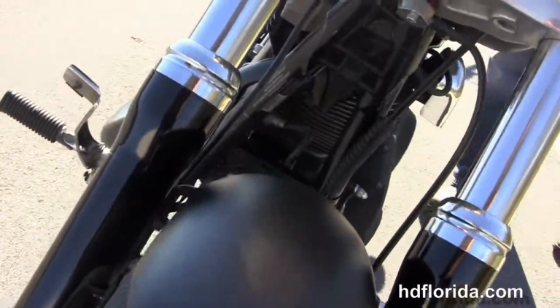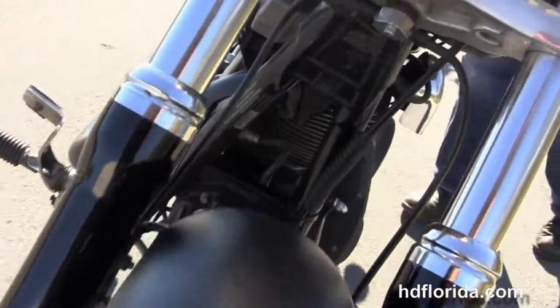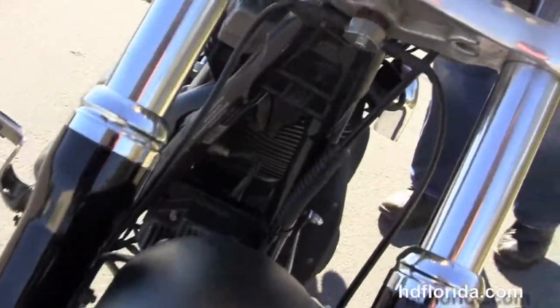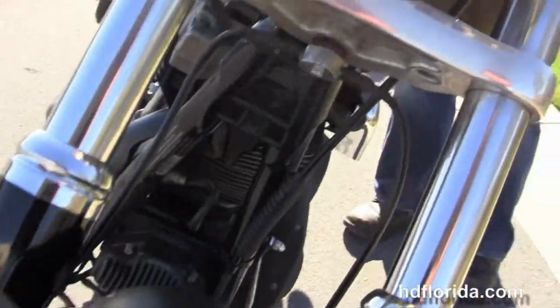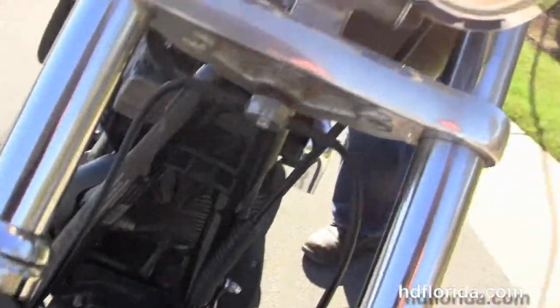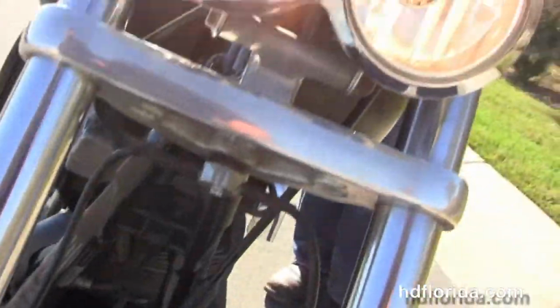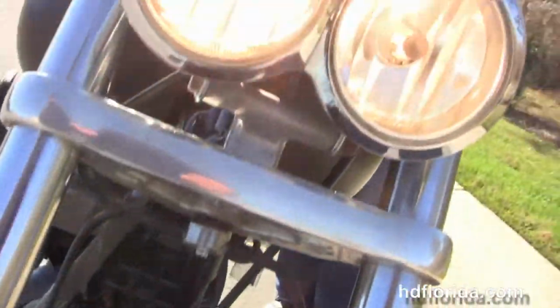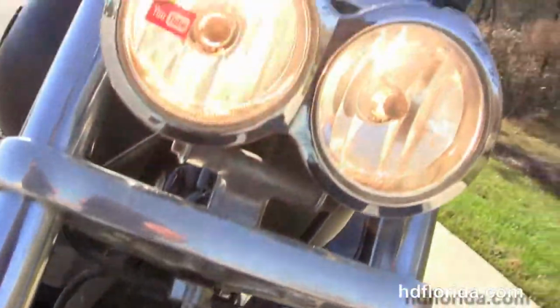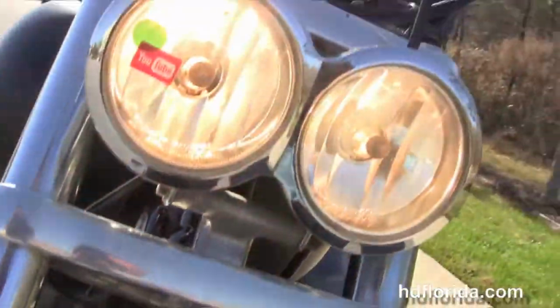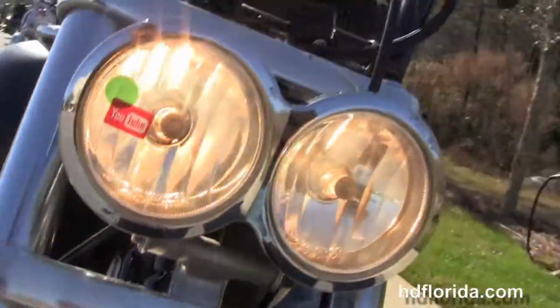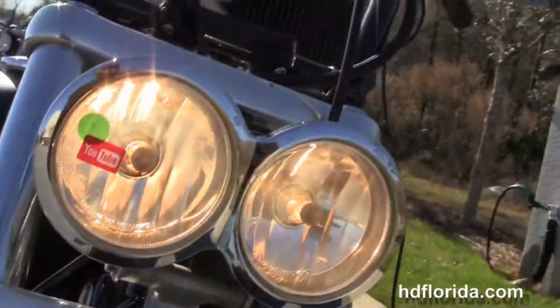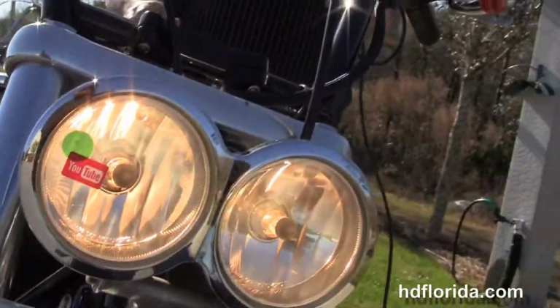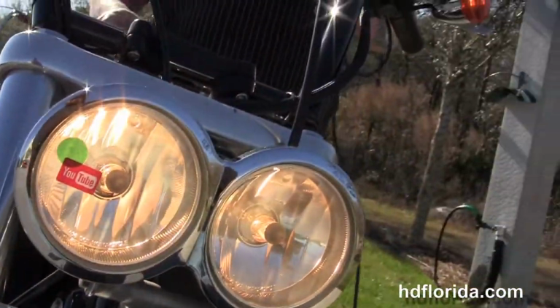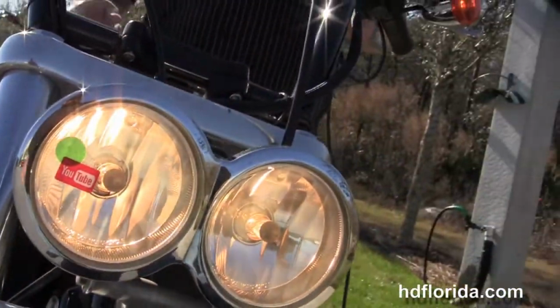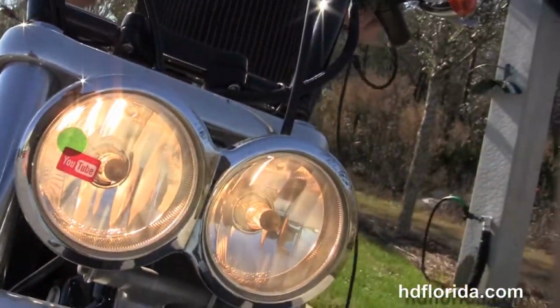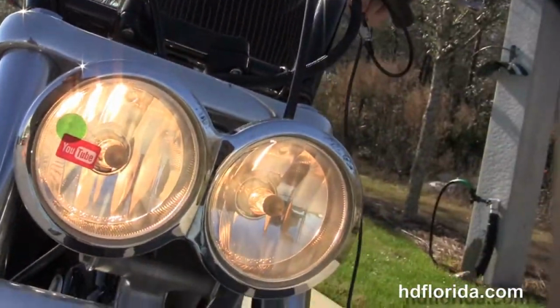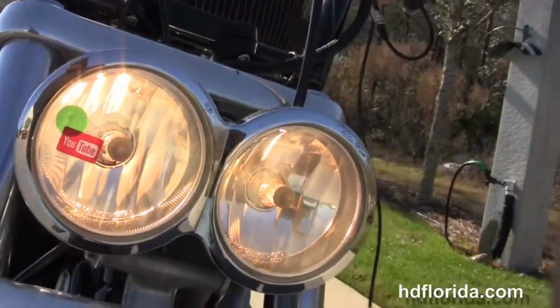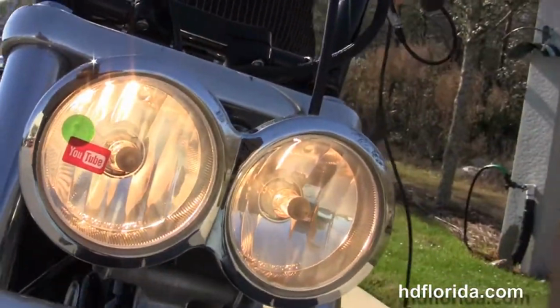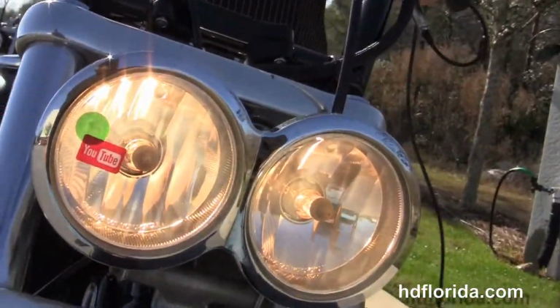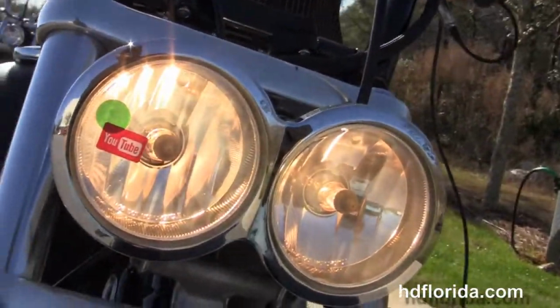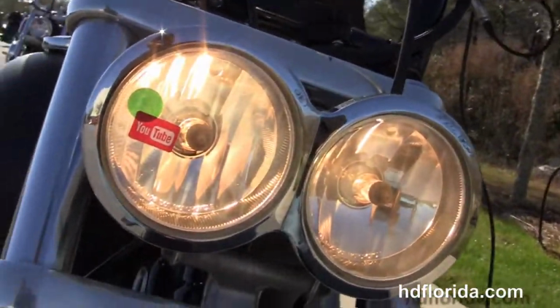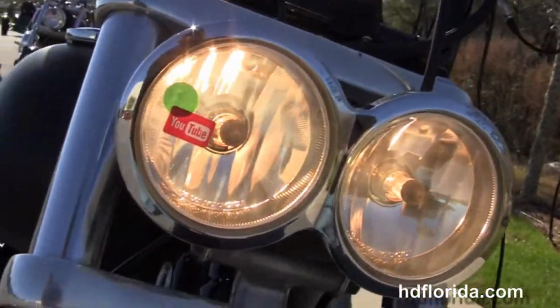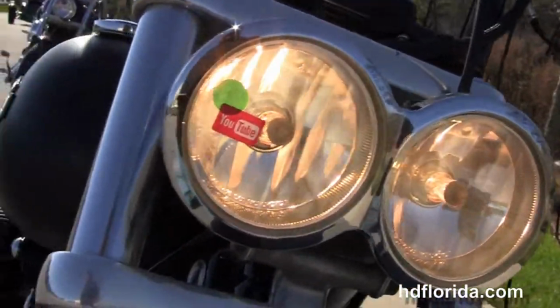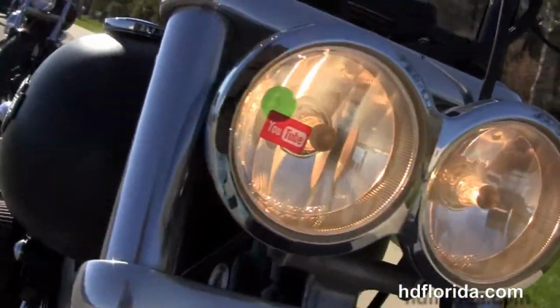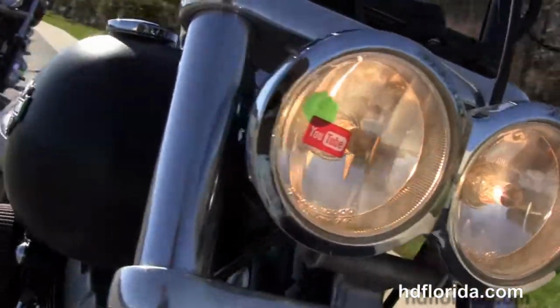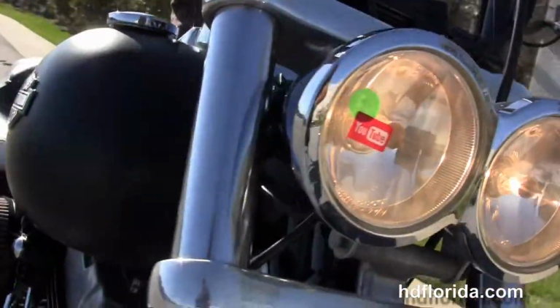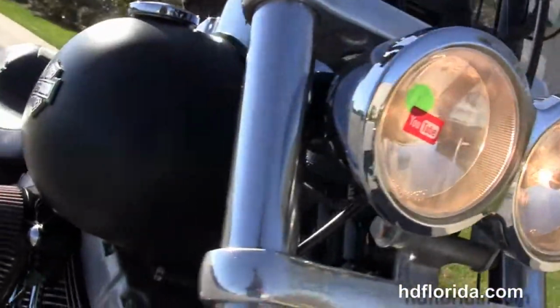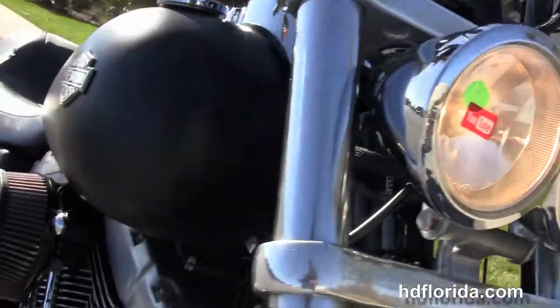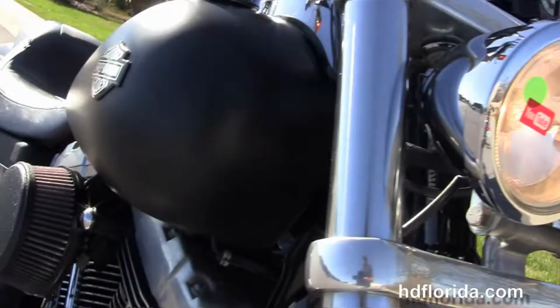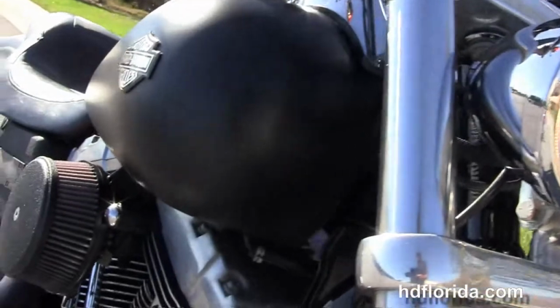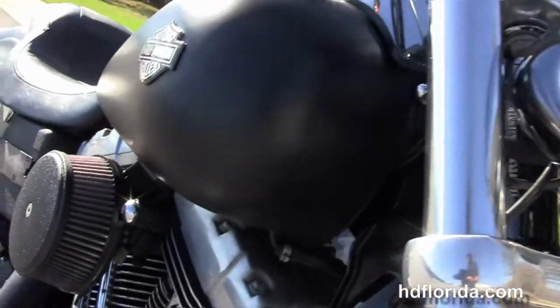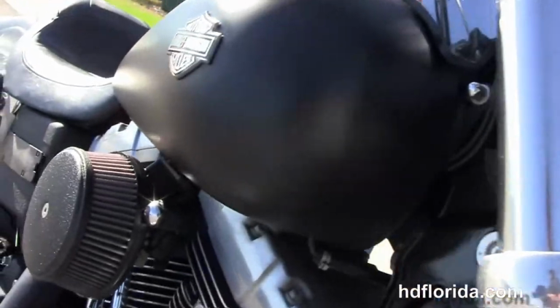Options and accessories on this bike retail out at $3,200. Let's fire it up.